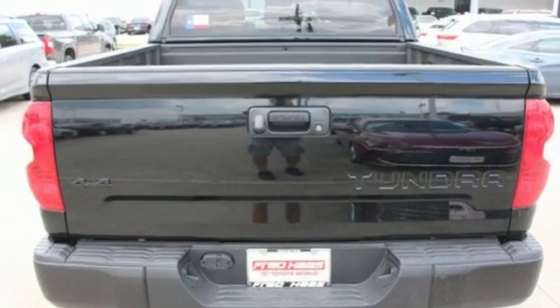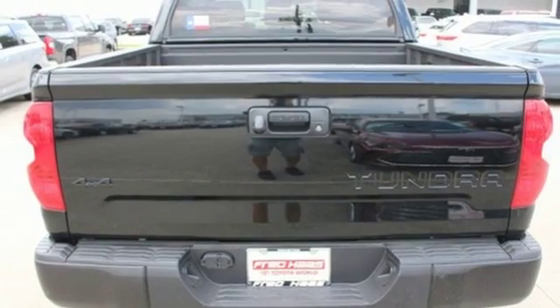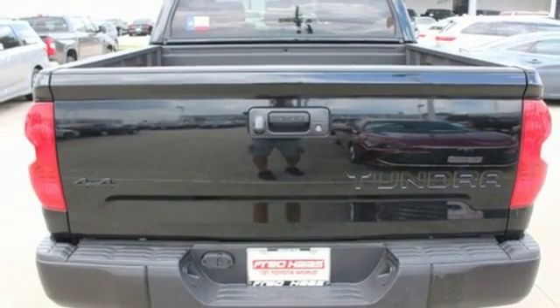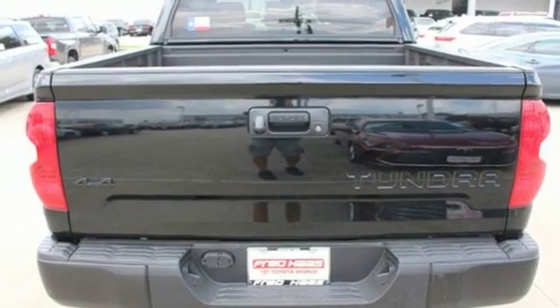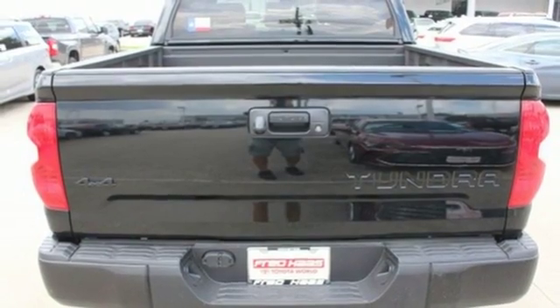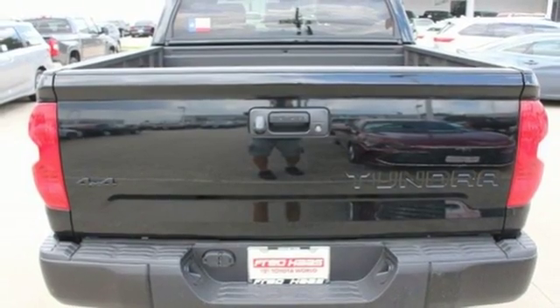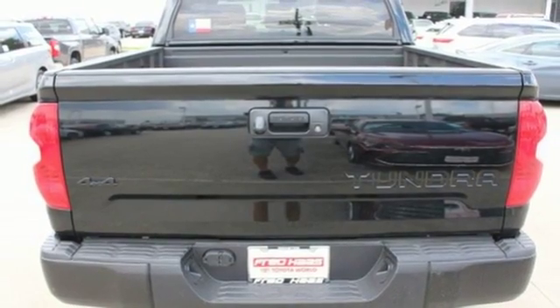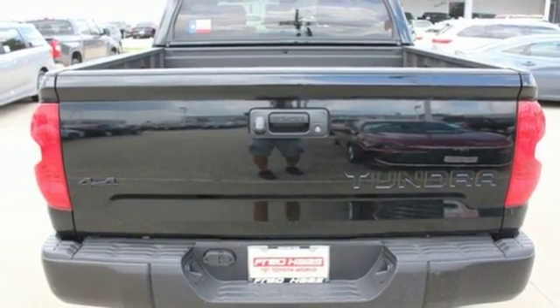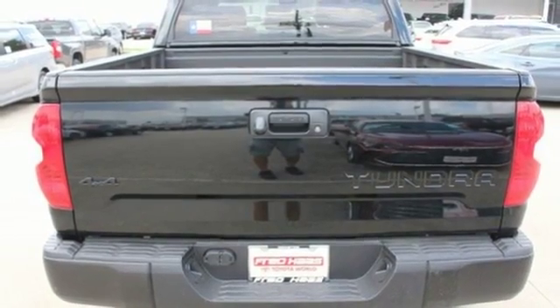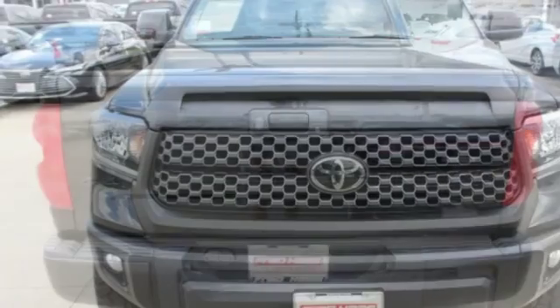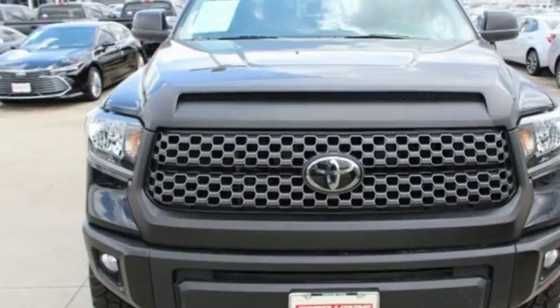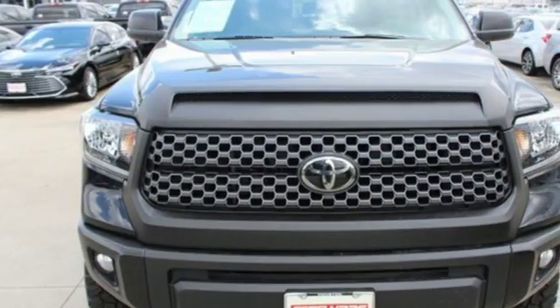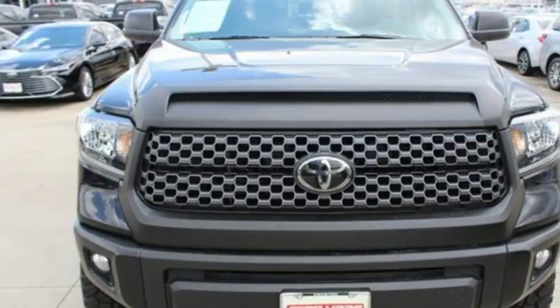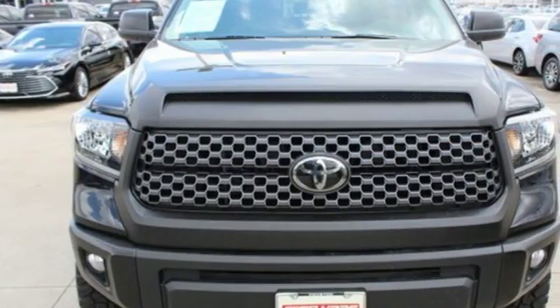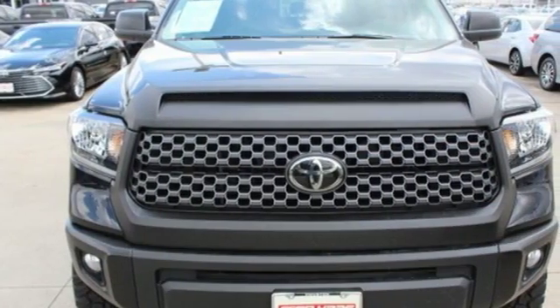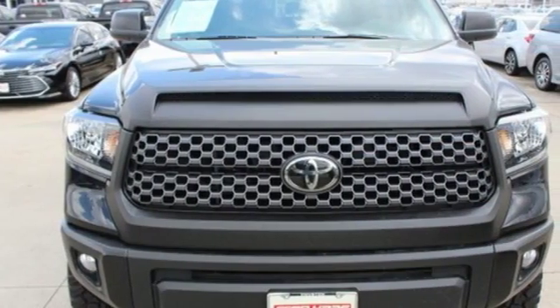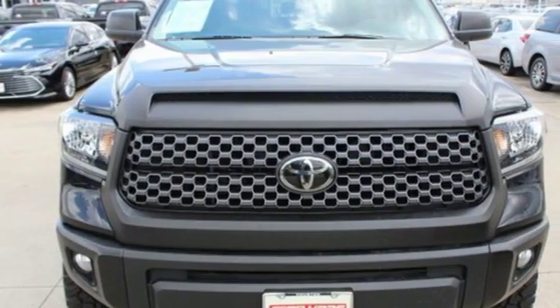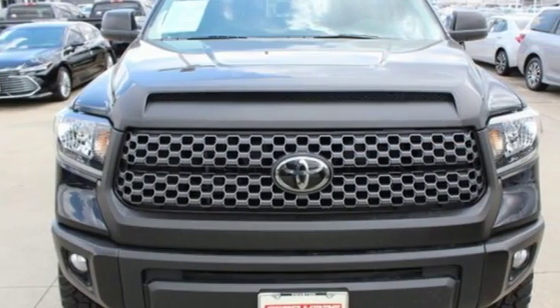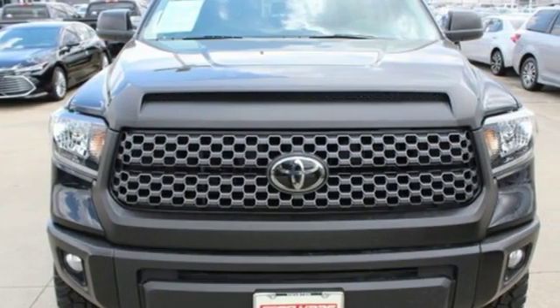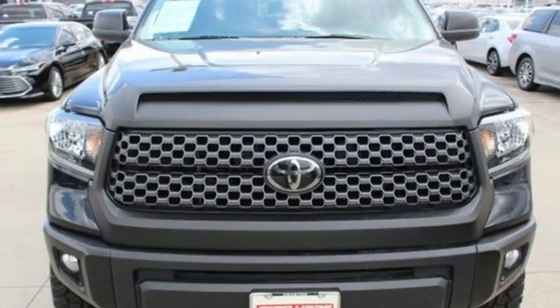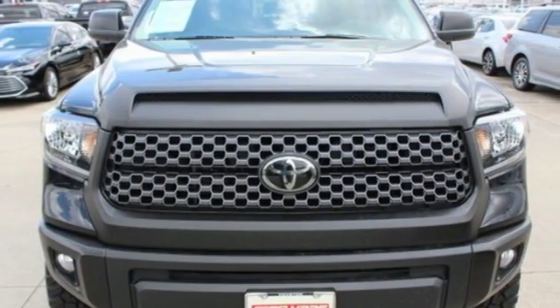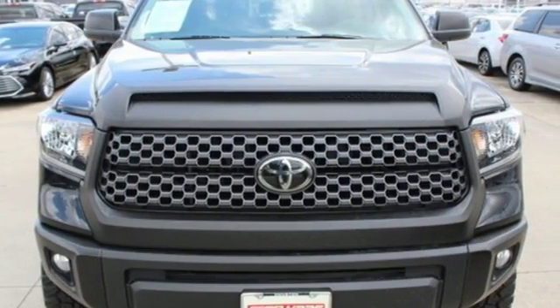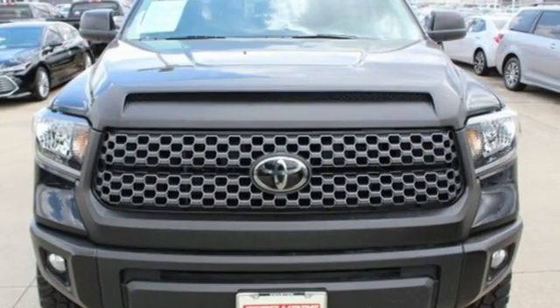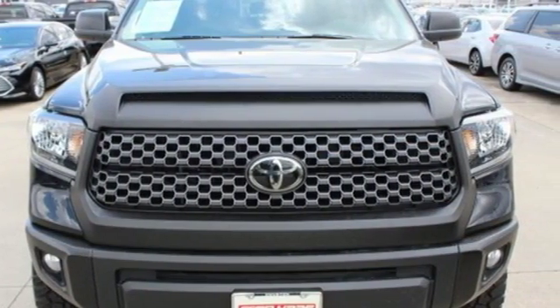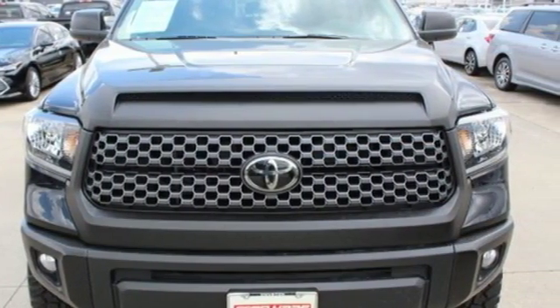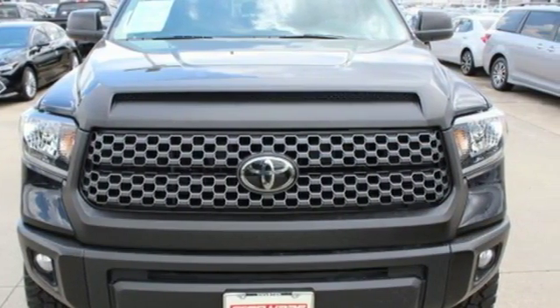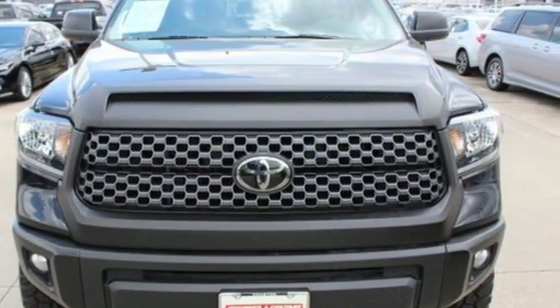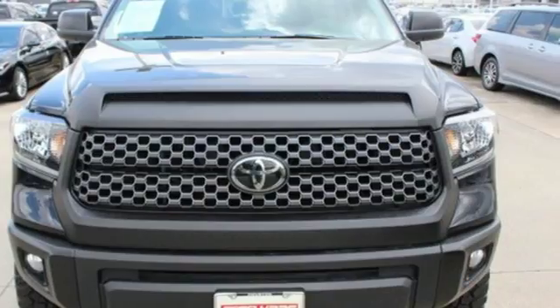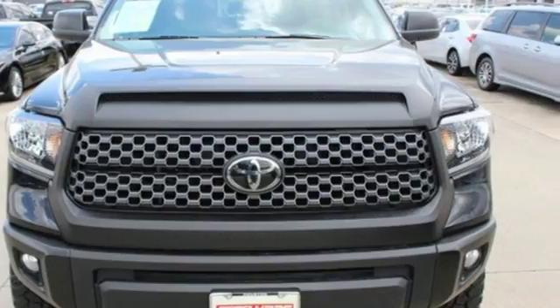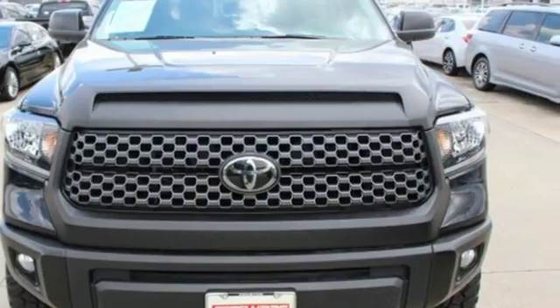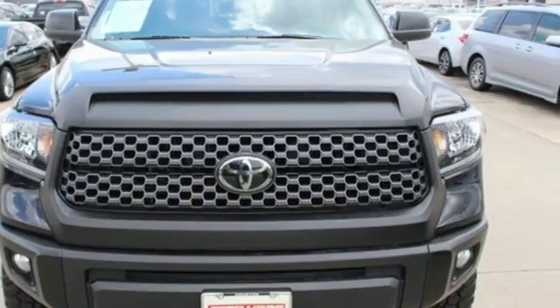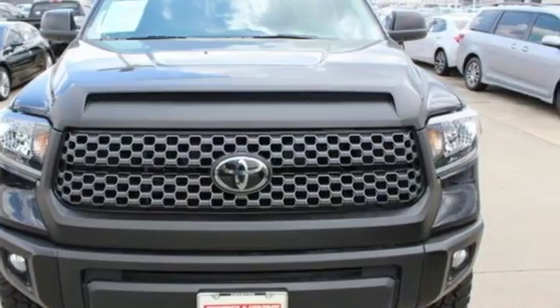Toyota, steered by ingenuity, driven by passion. The time is now. See it for yourself today.